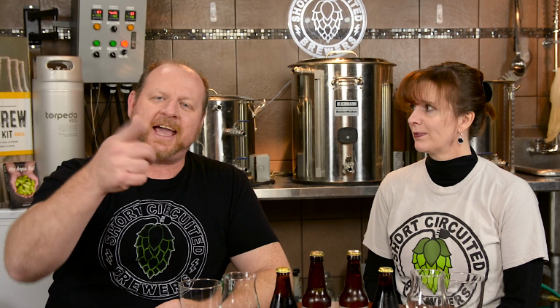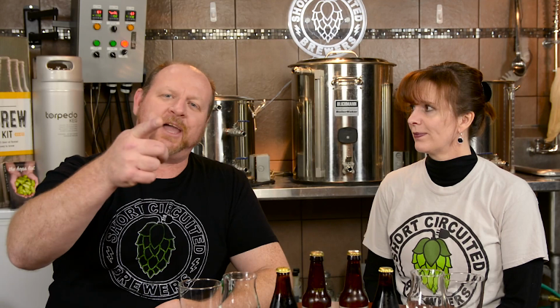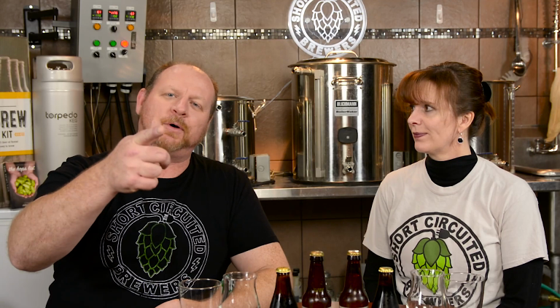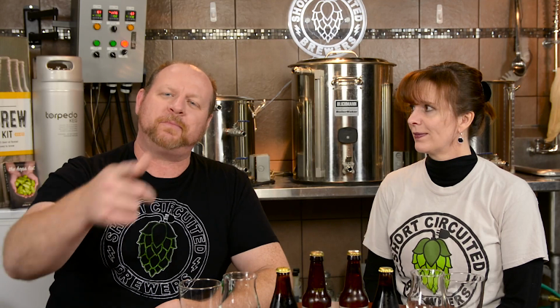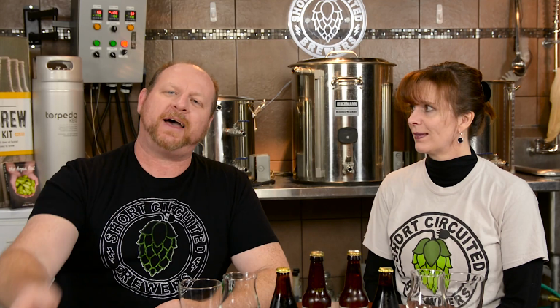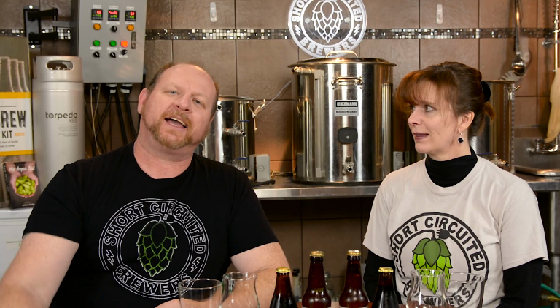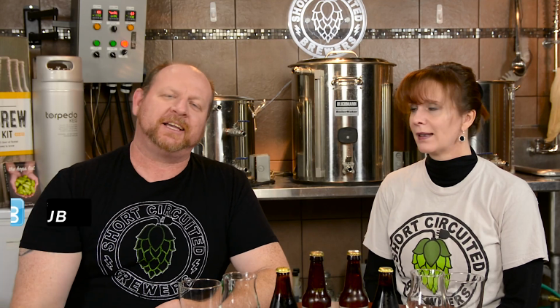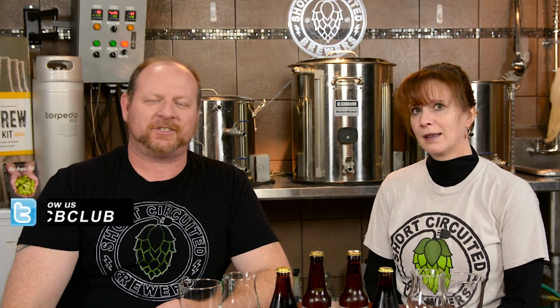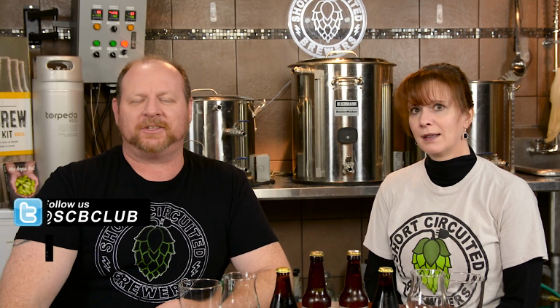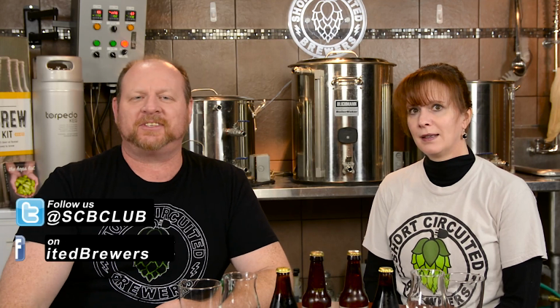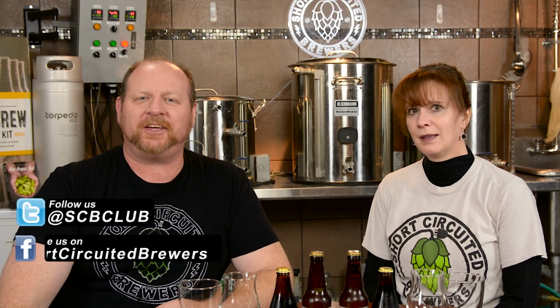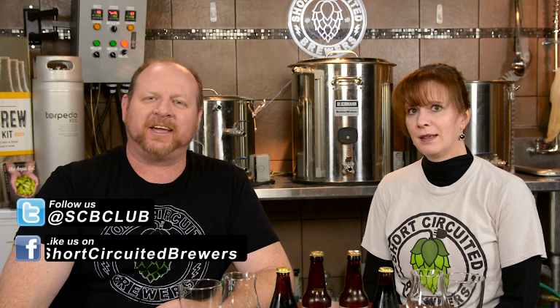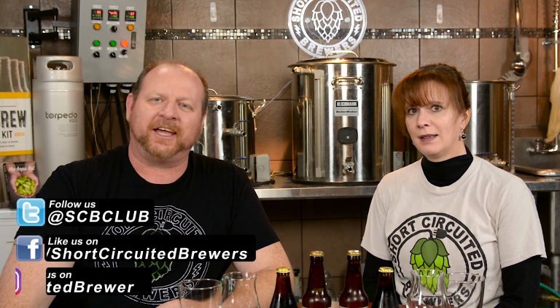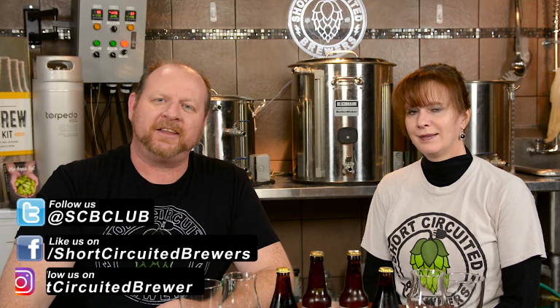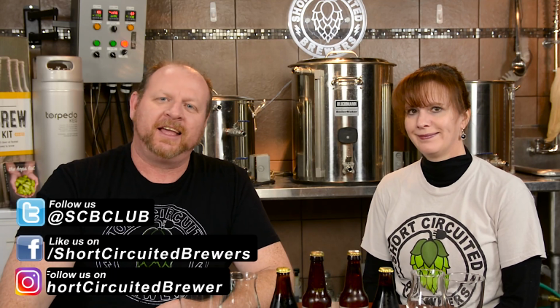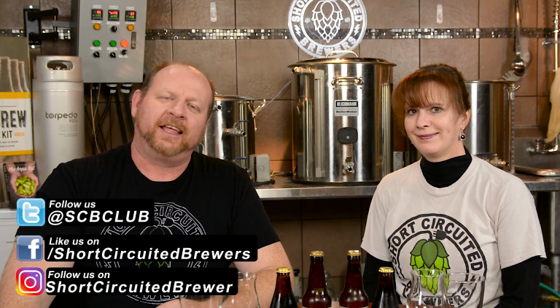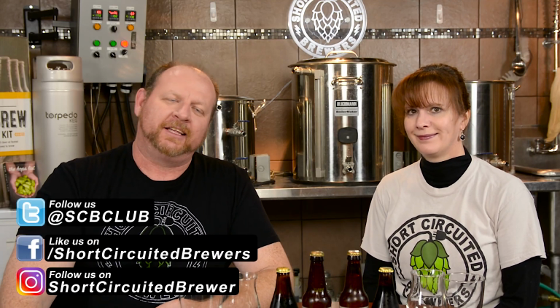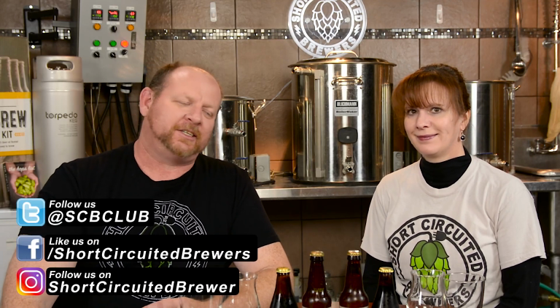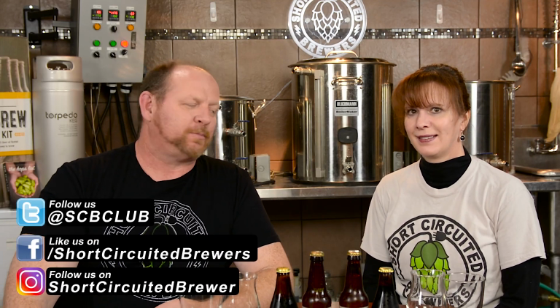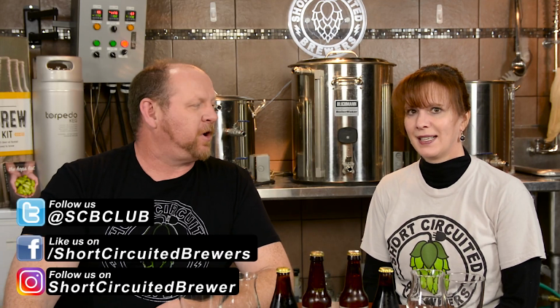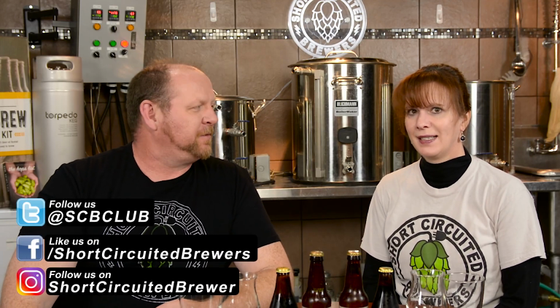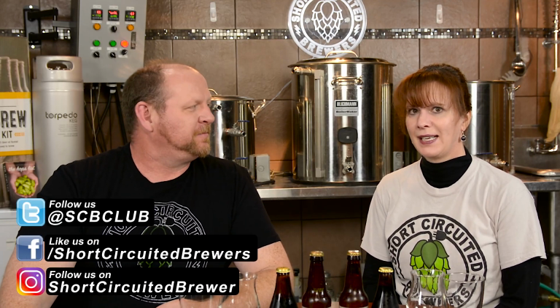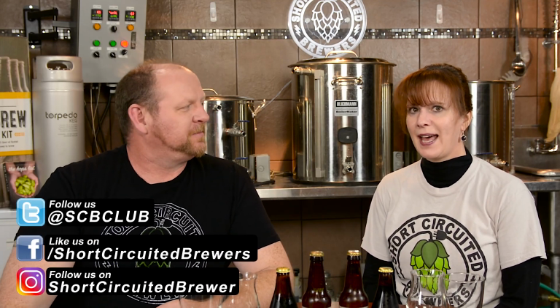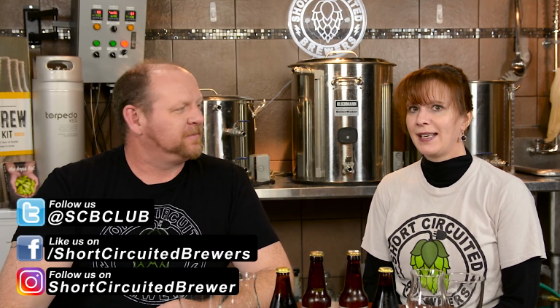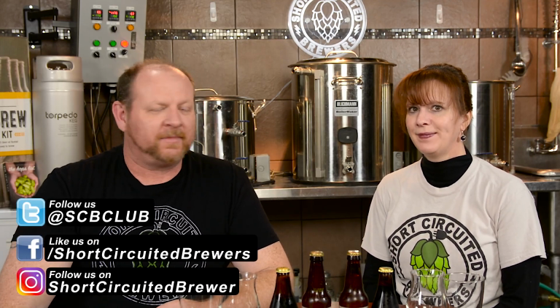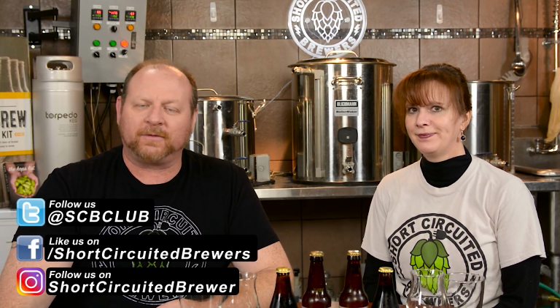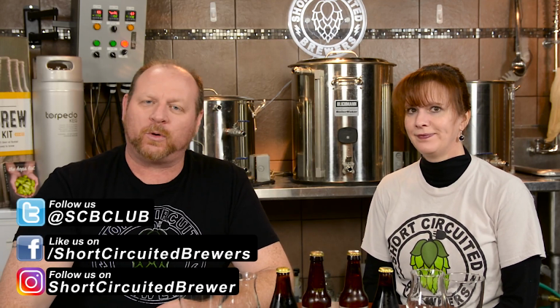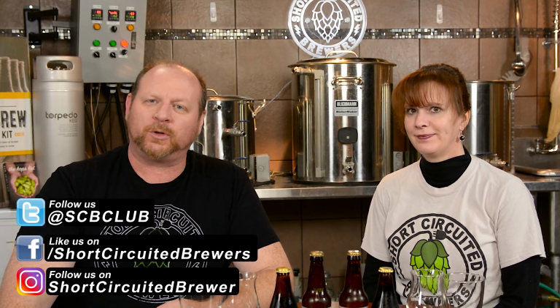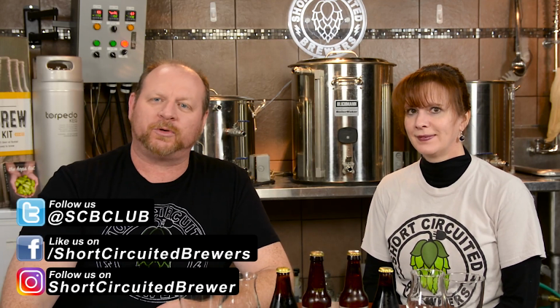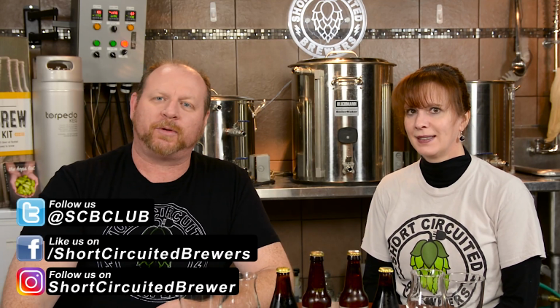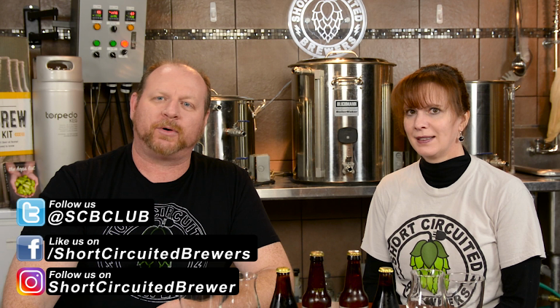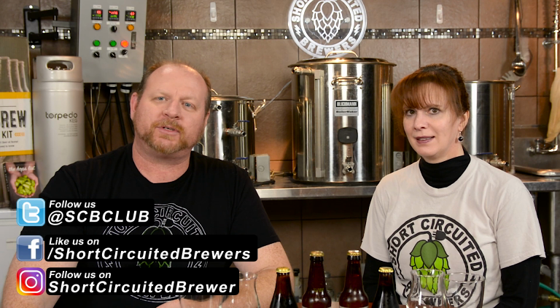Hey, welcome back. It's good to see you again. This is Brian and Kelly for Short Circuit of Brewers.